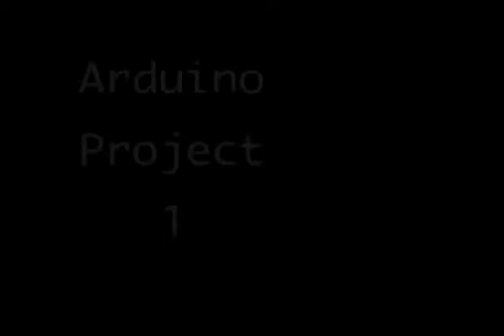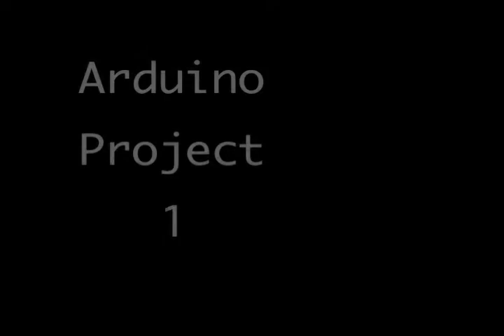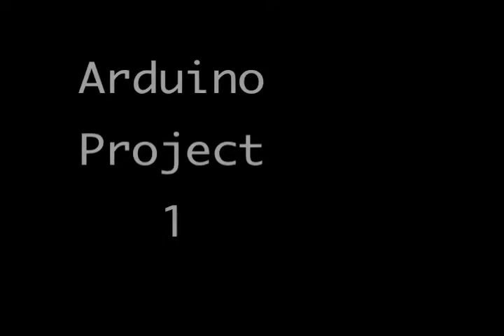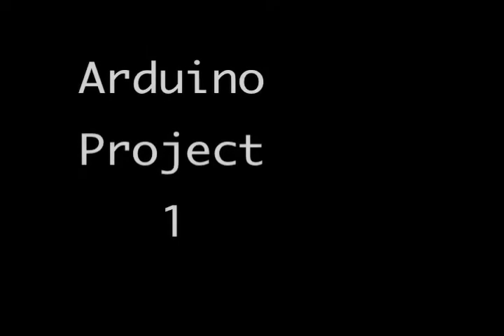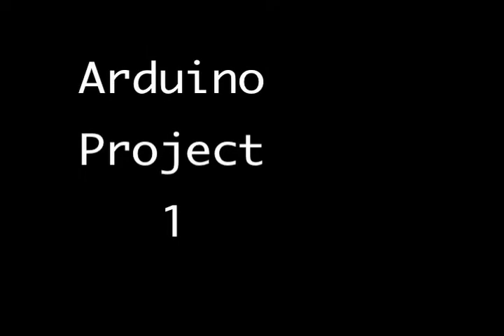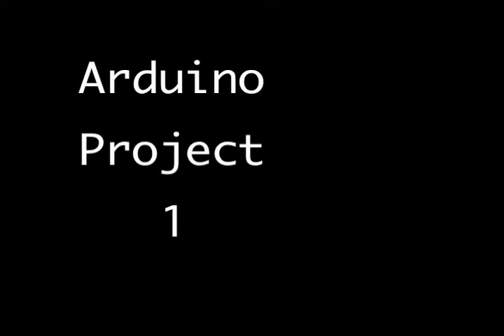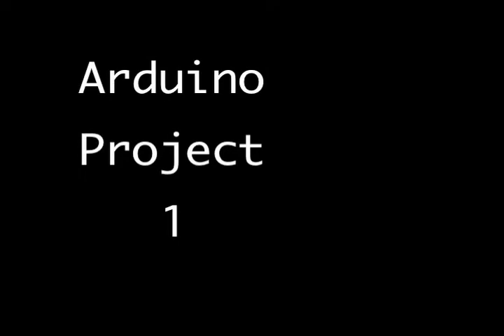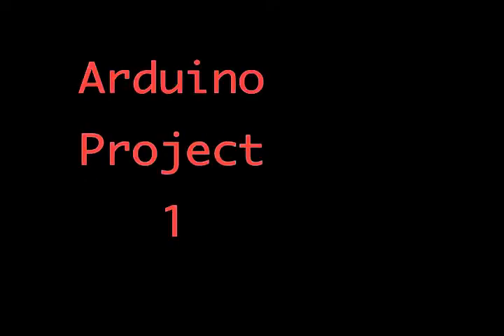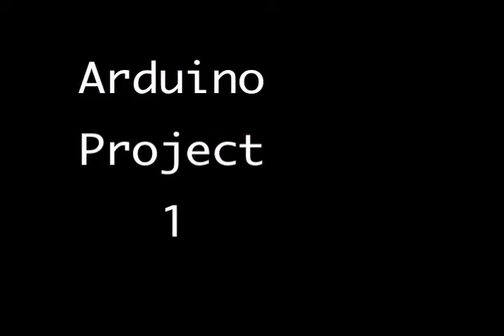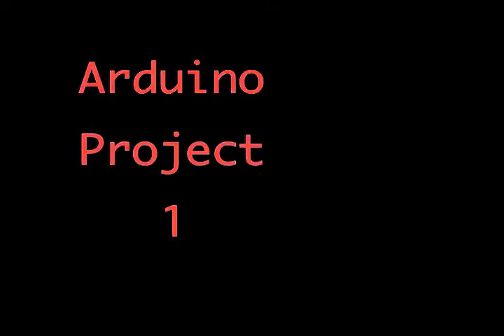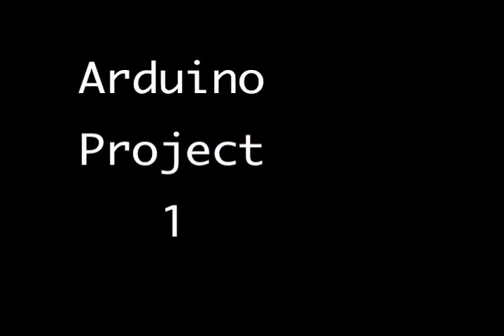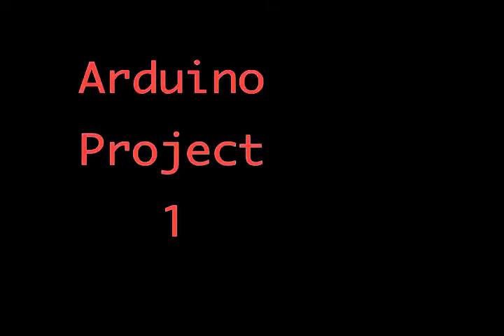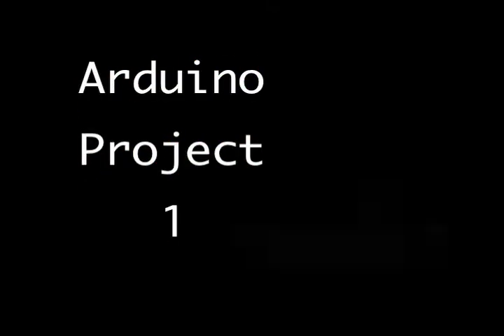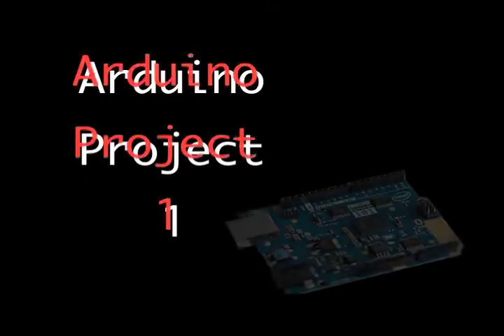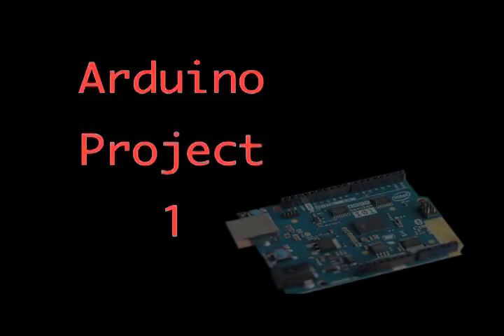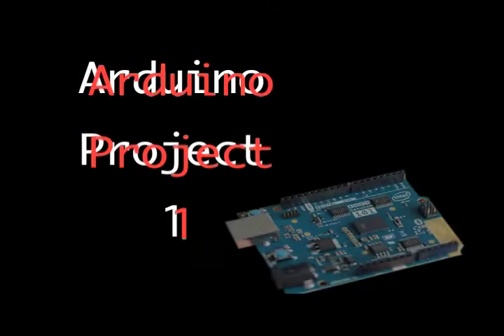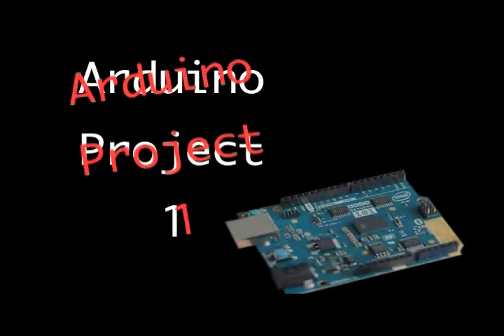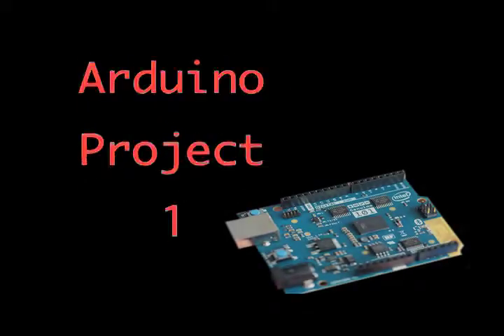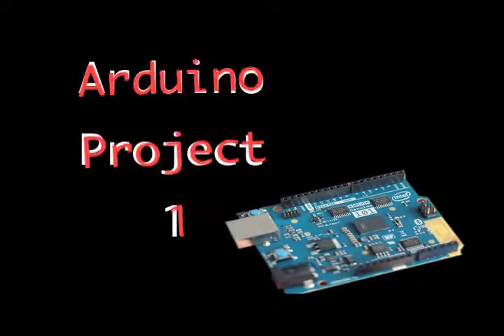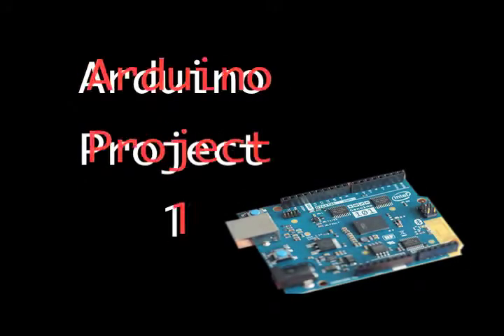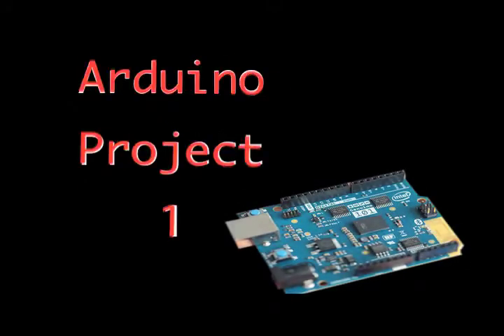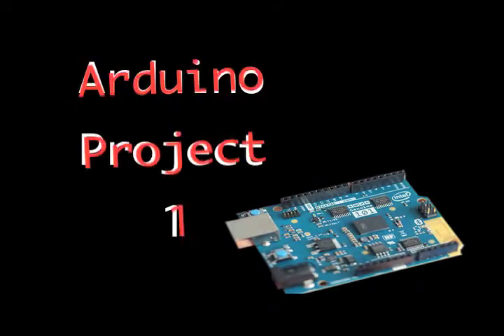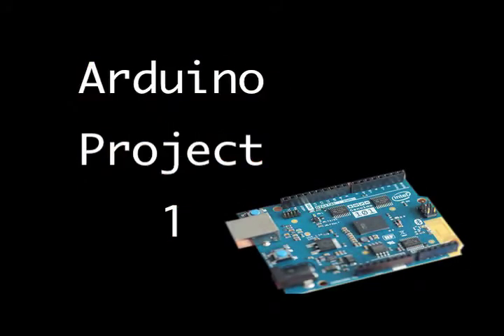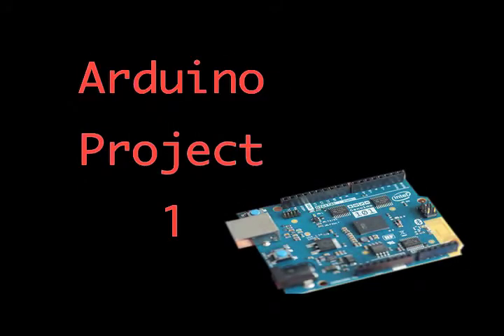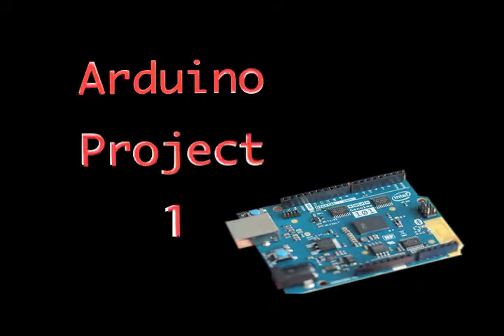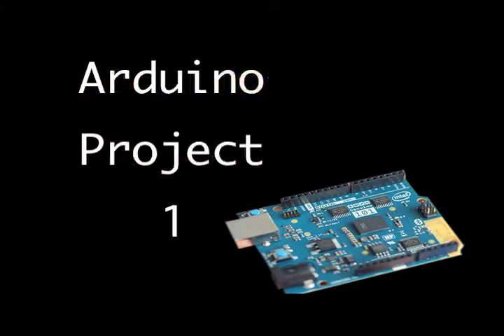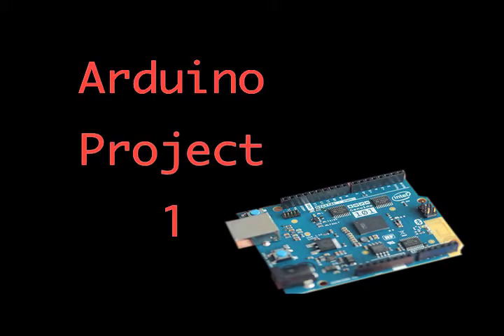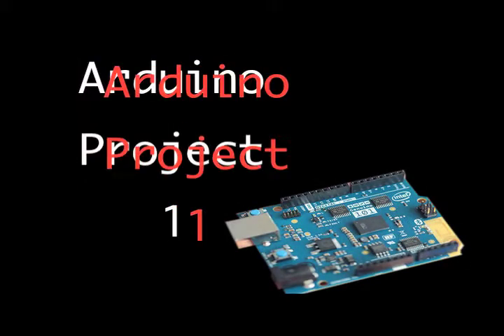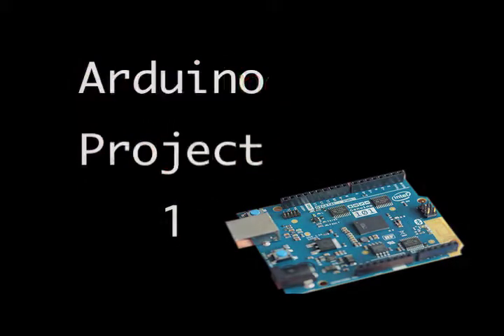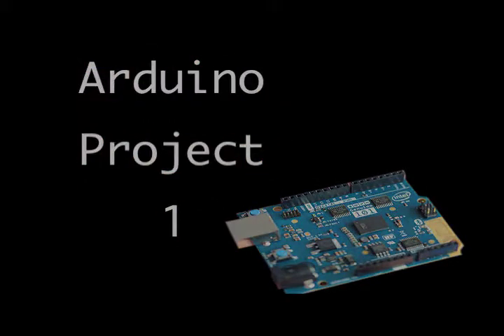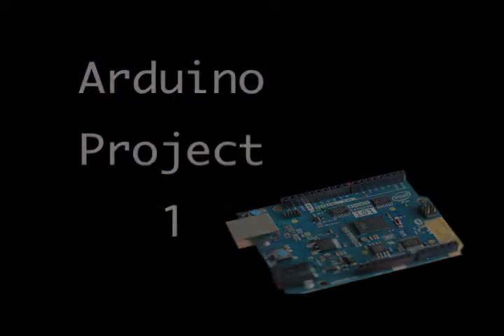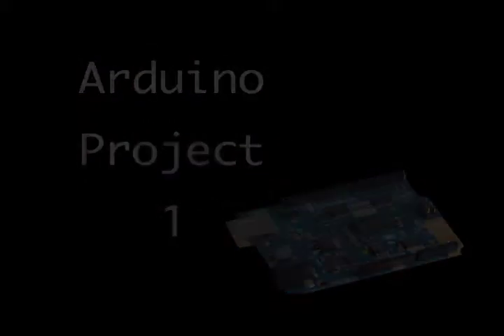I wanted to experiment with the Arduino microcomputer, so this is what I came up with.